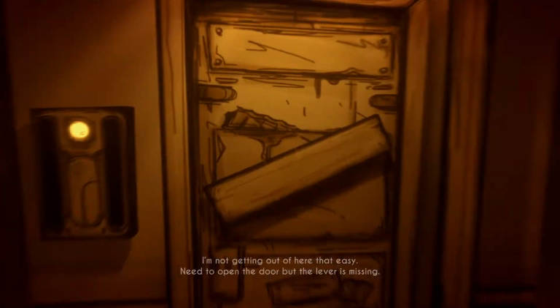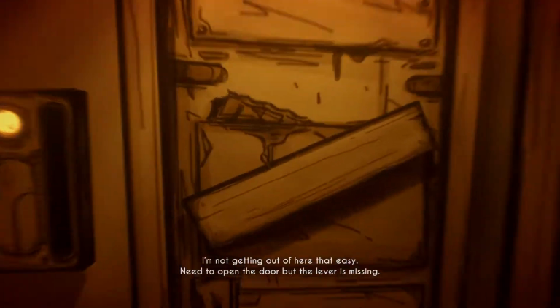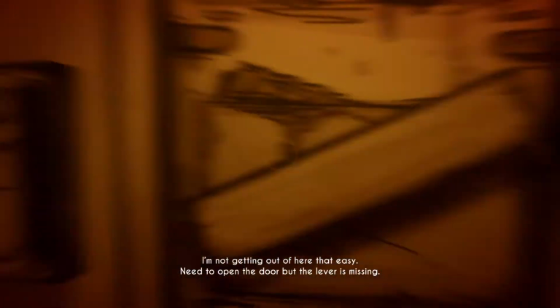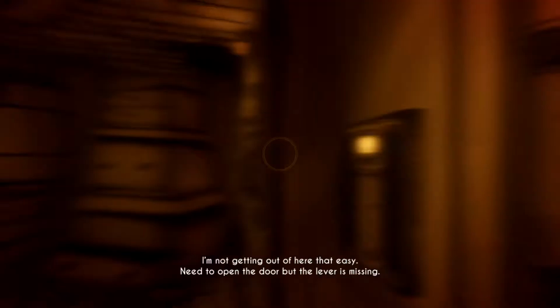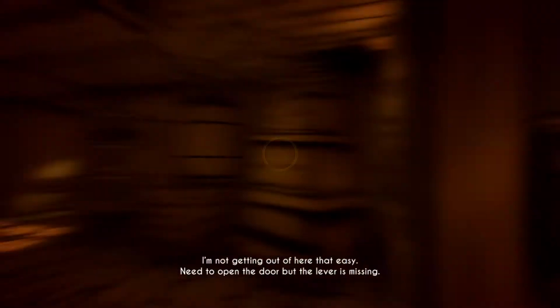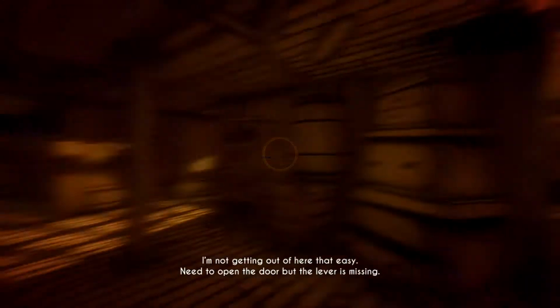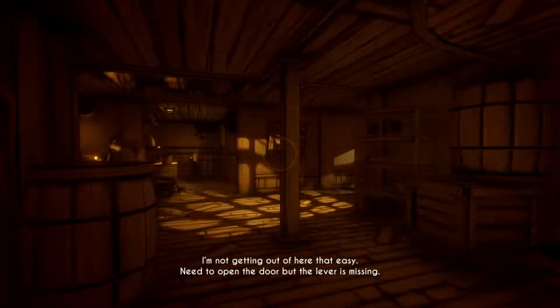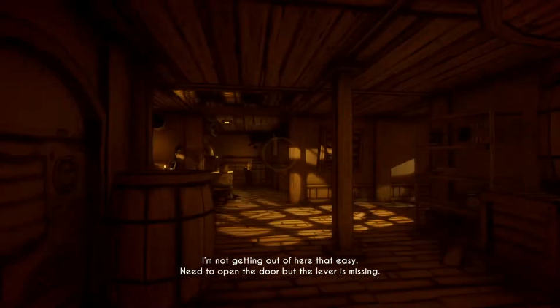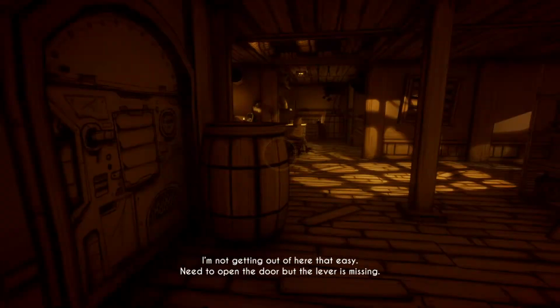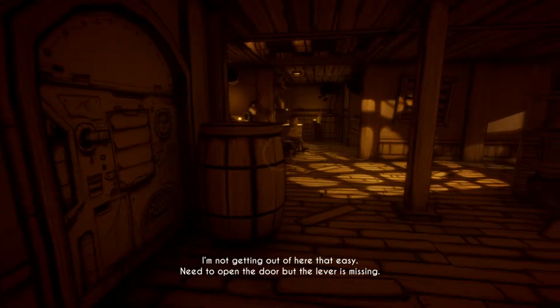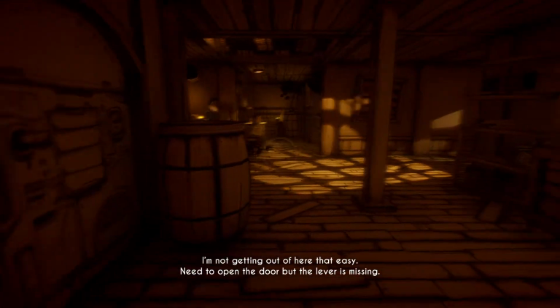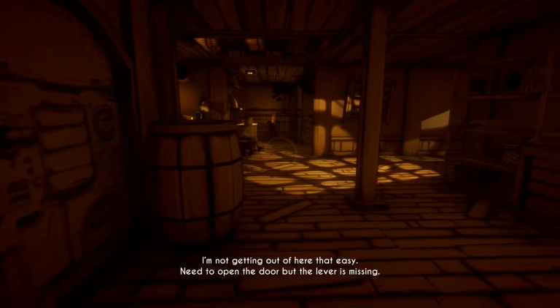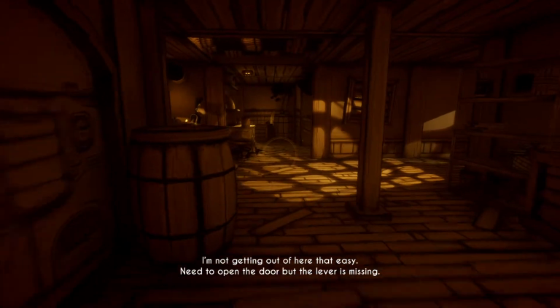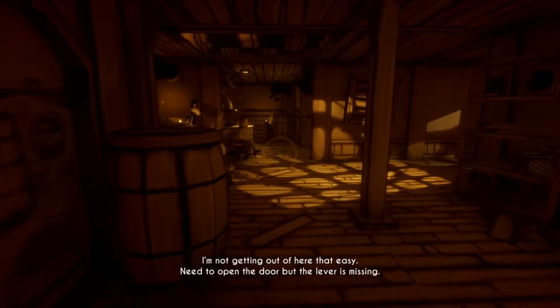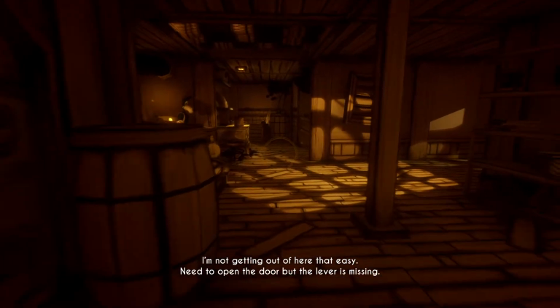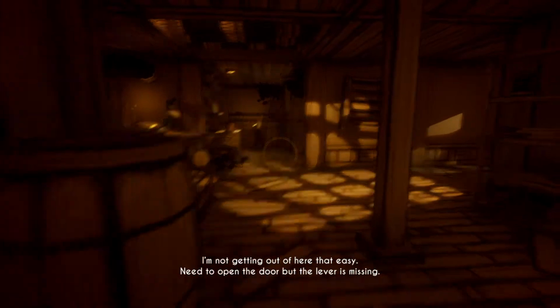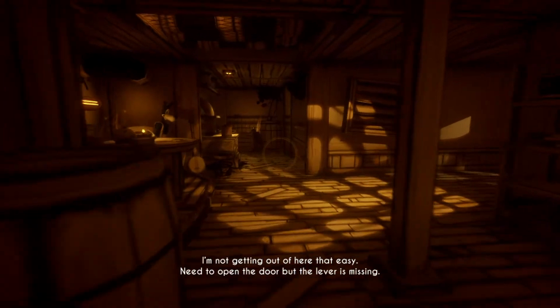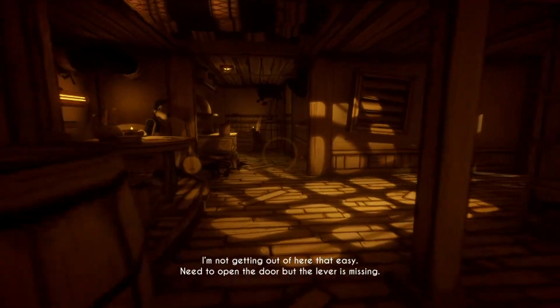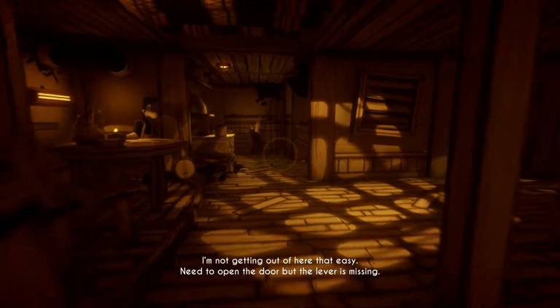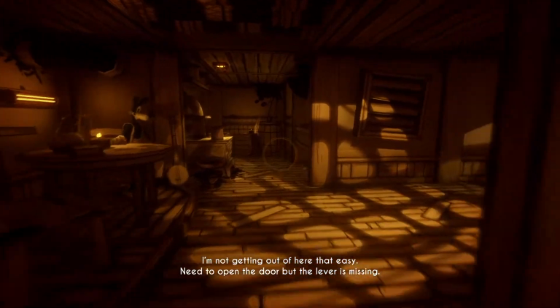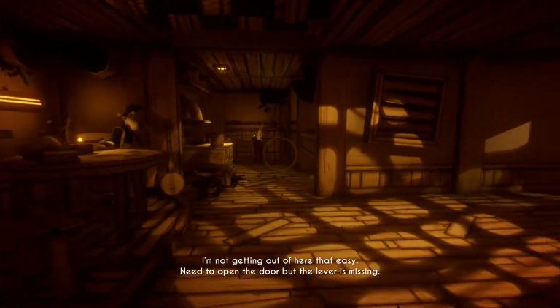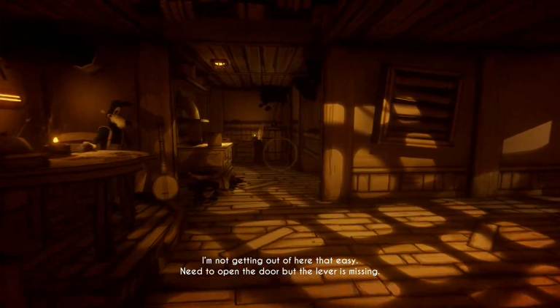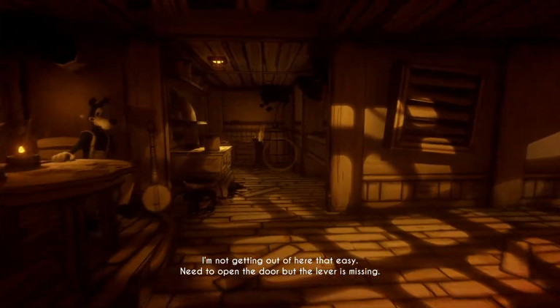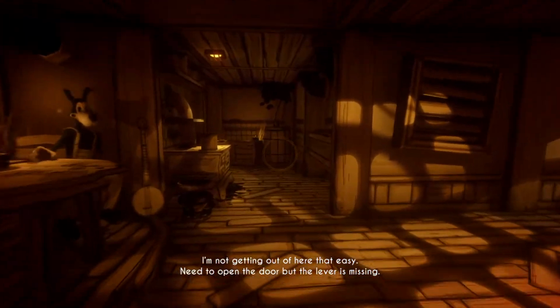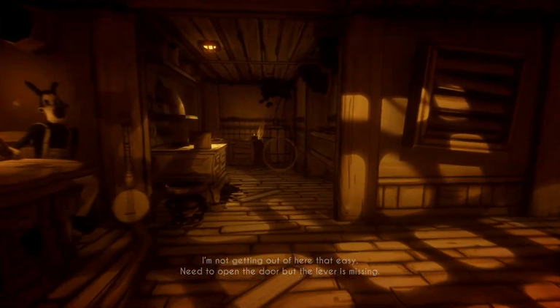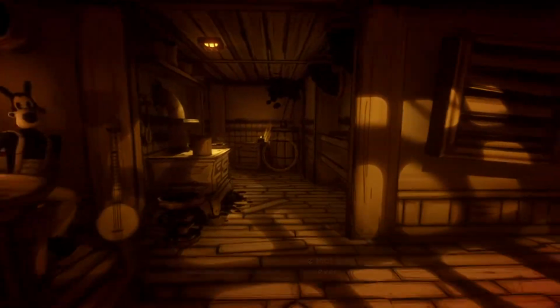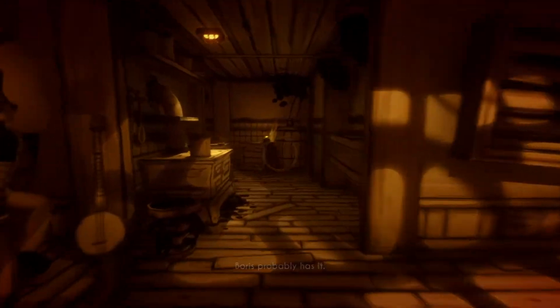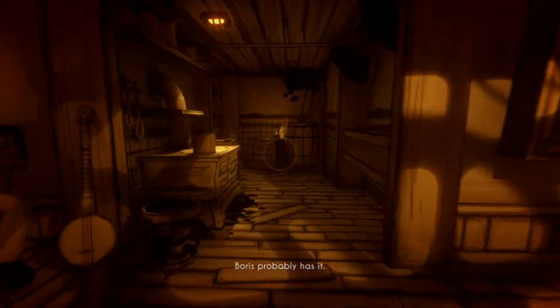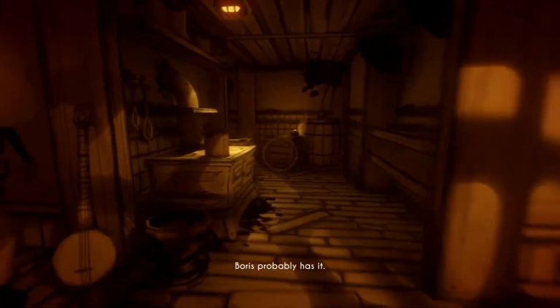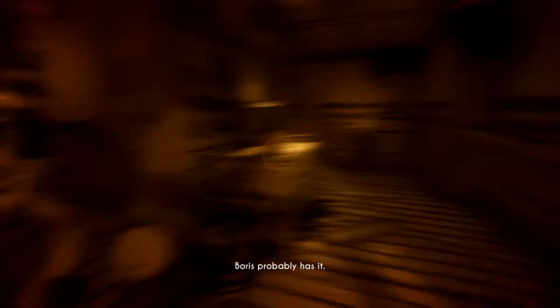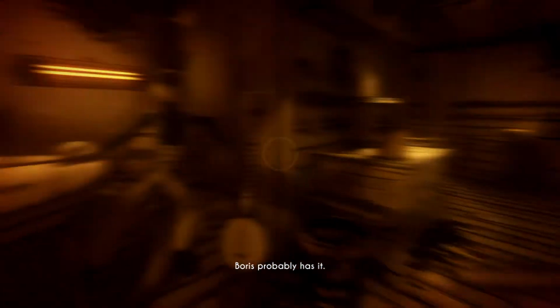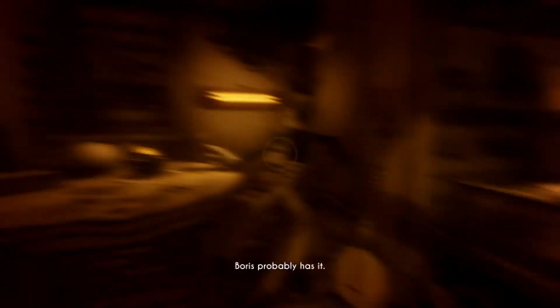I'm not getting out of here that easy. Need to open the door, but the lever is missing. Boris probably has it.